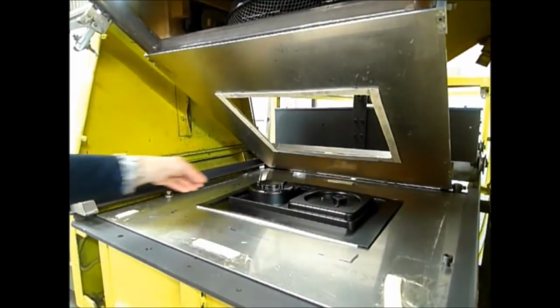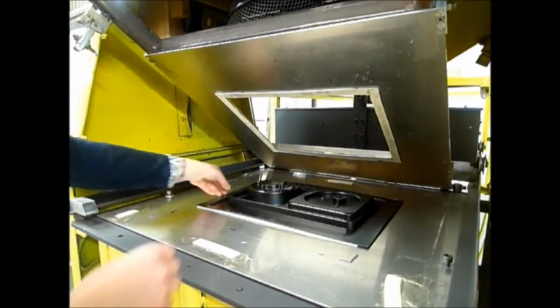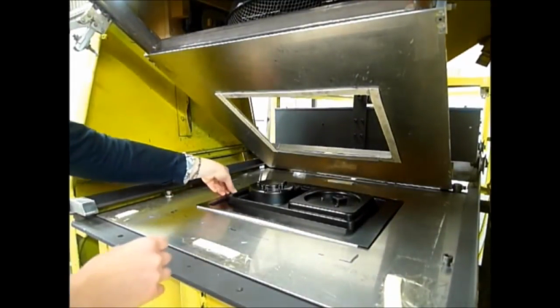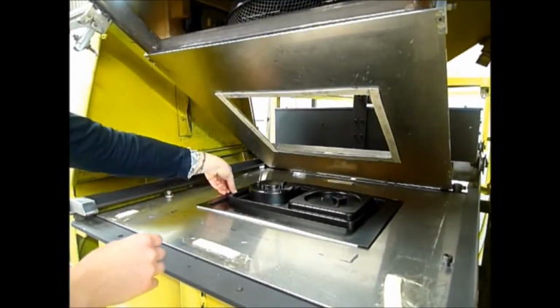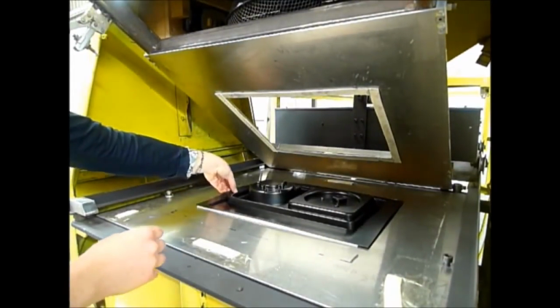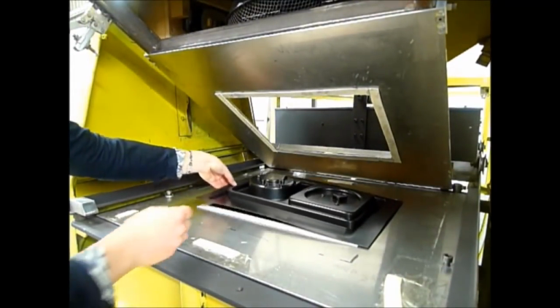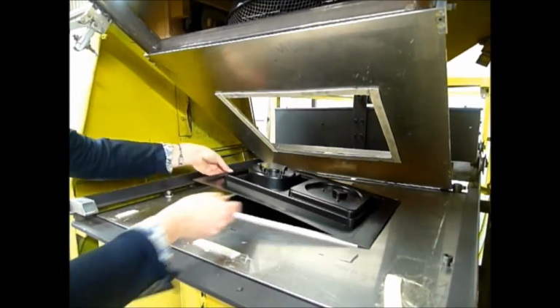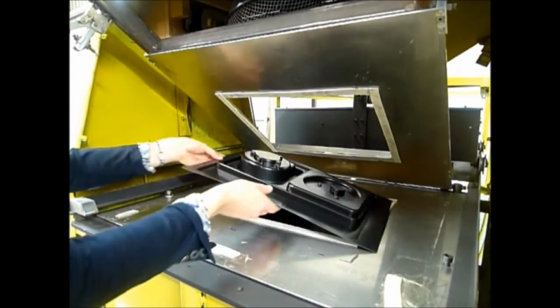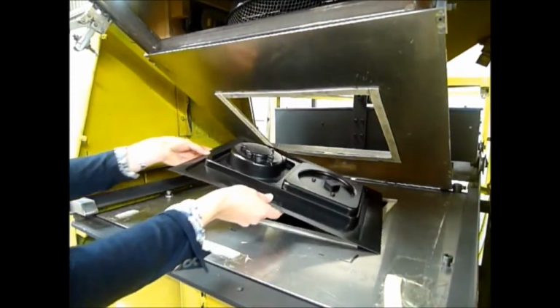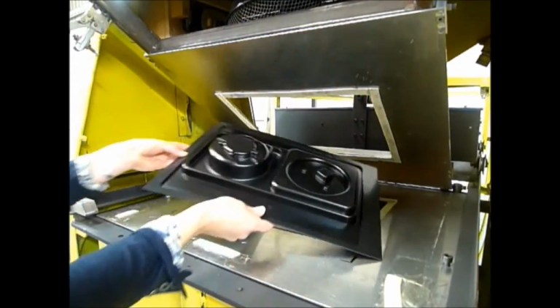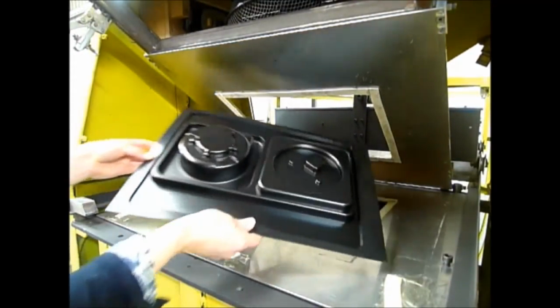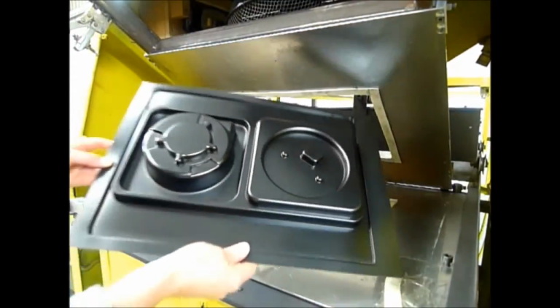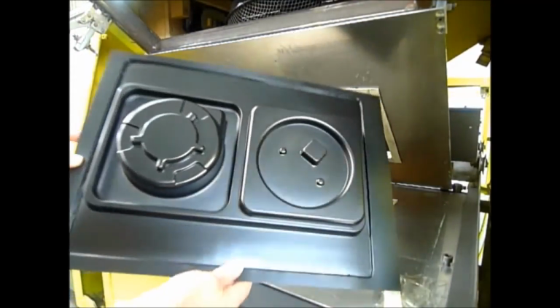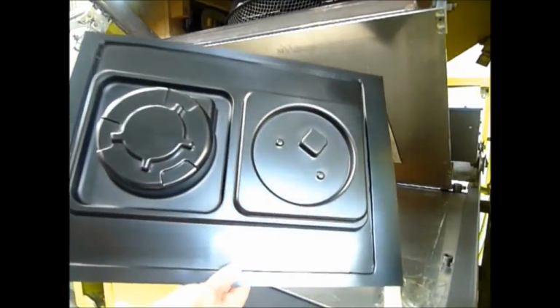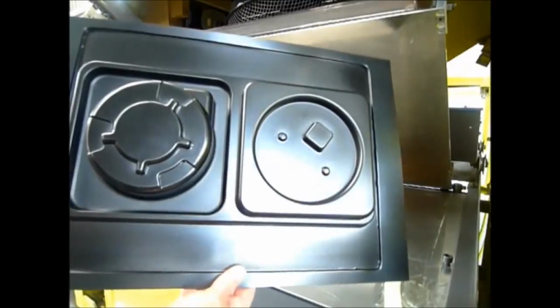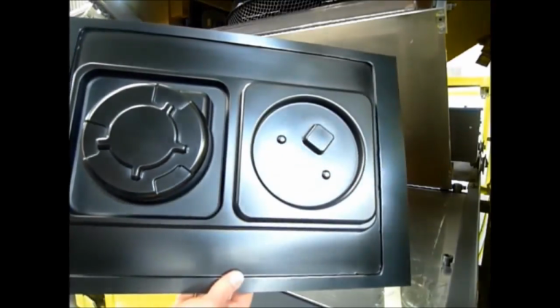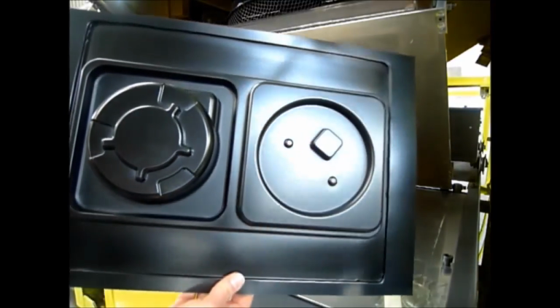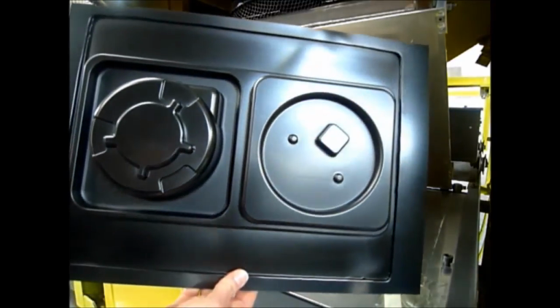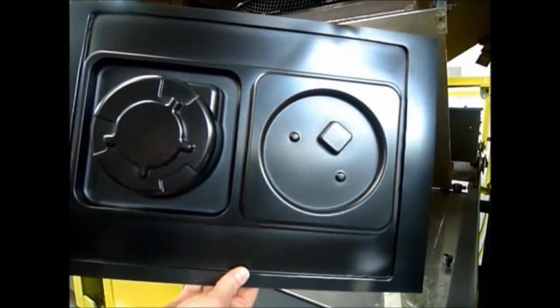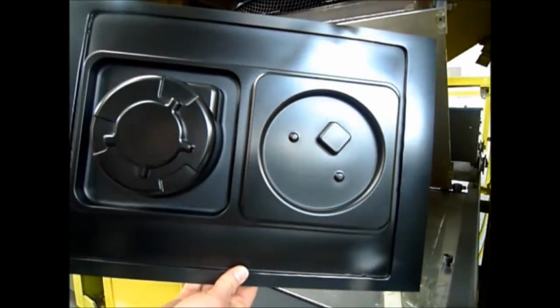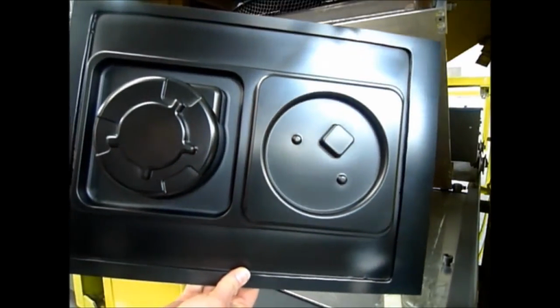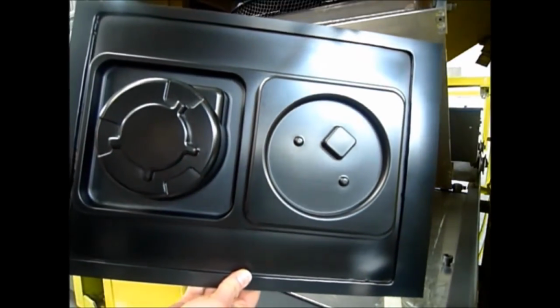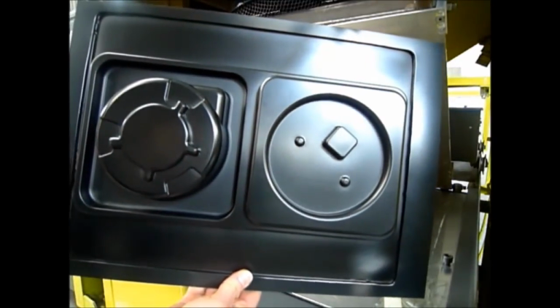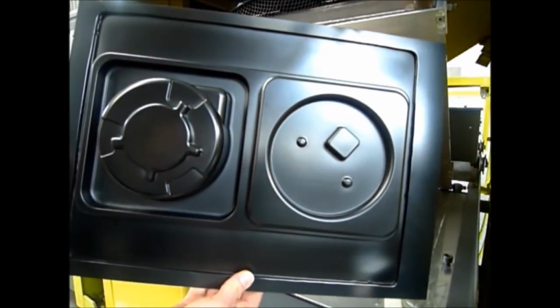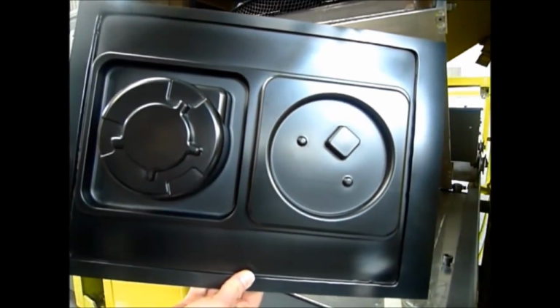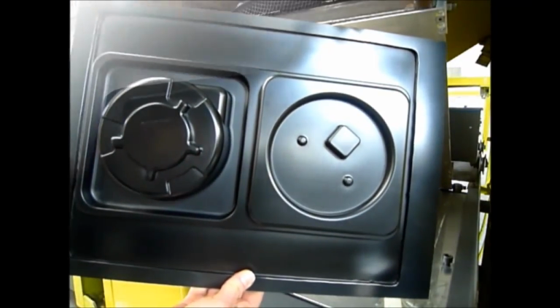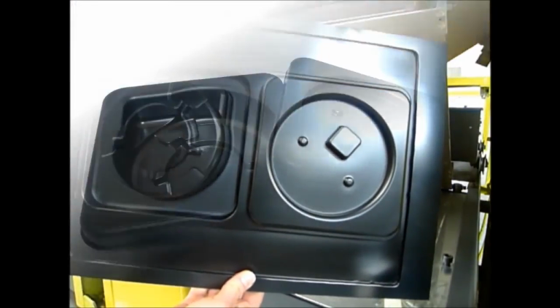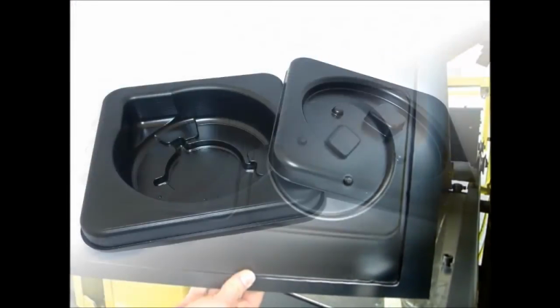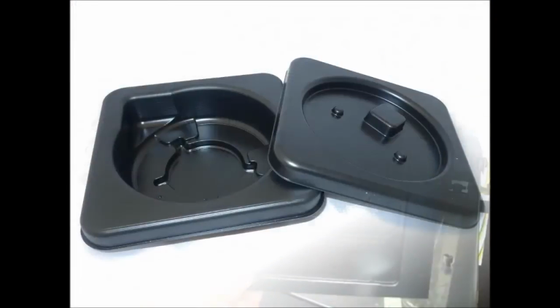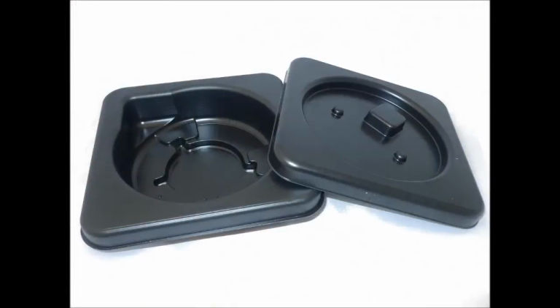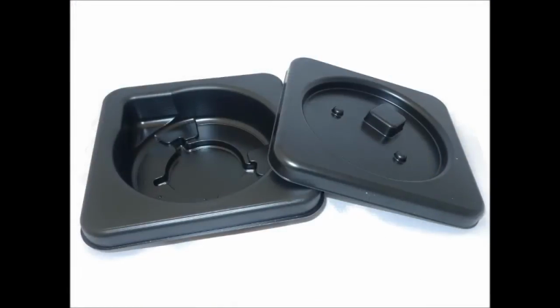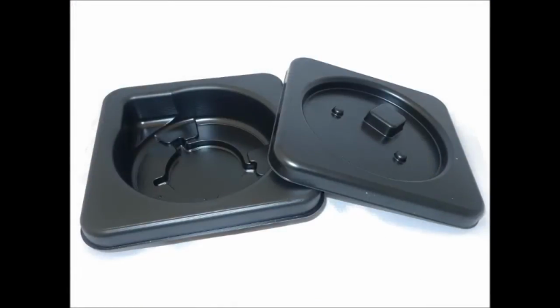A finishing operation is generally needed to make the final product. This packaging was cut out of the sheet with a roller cutter.